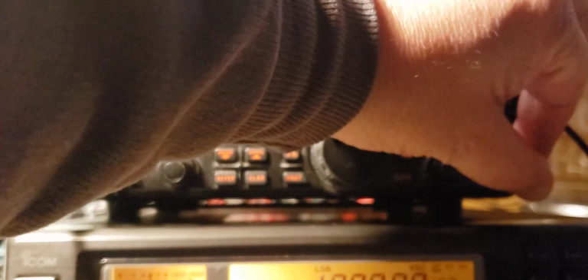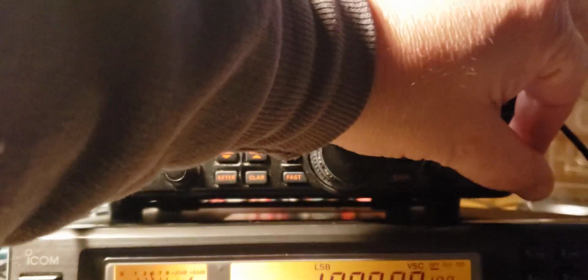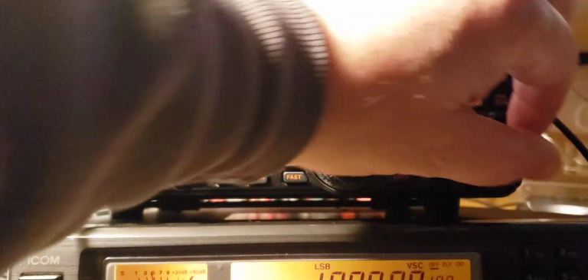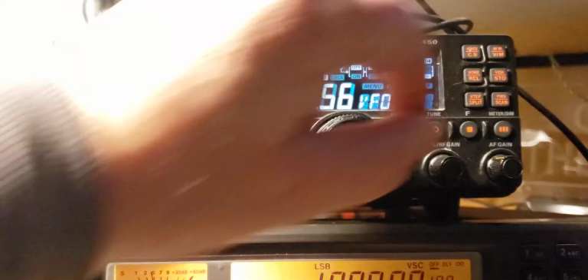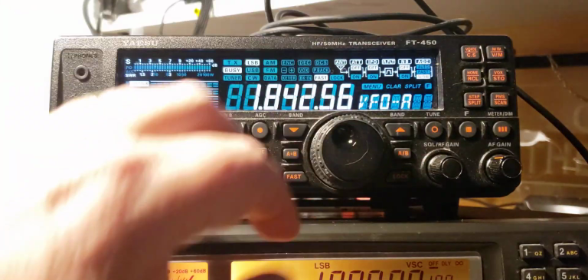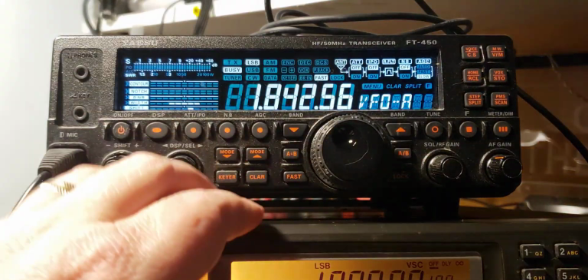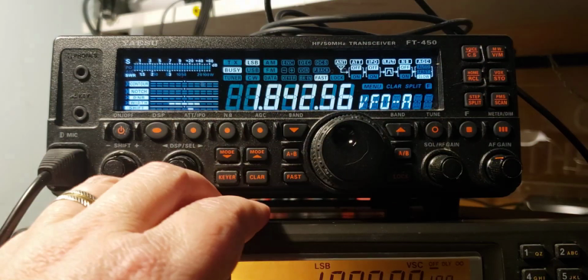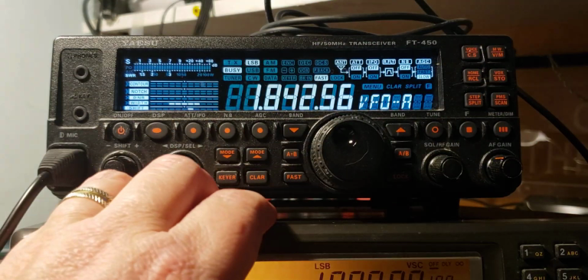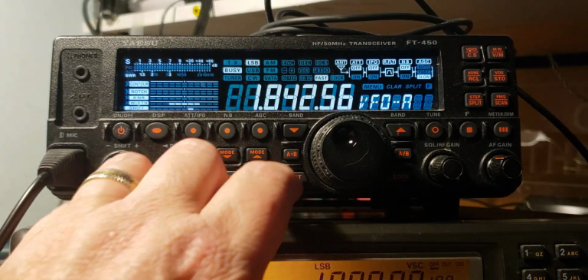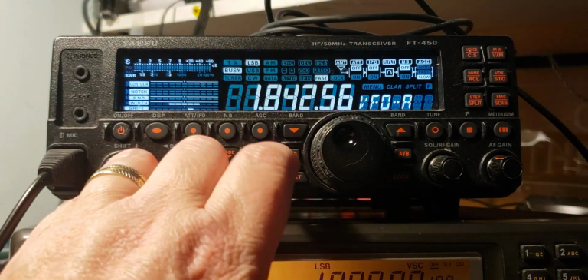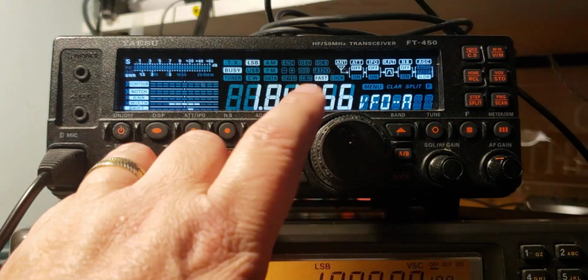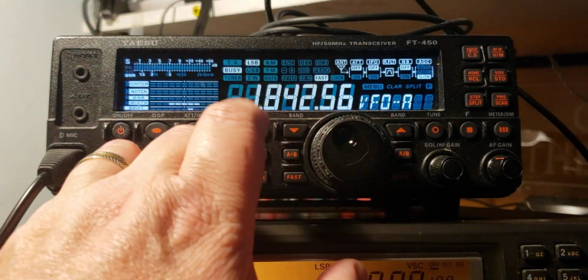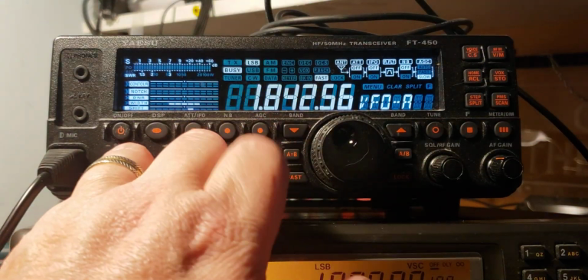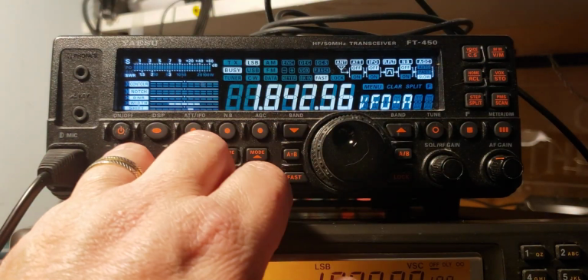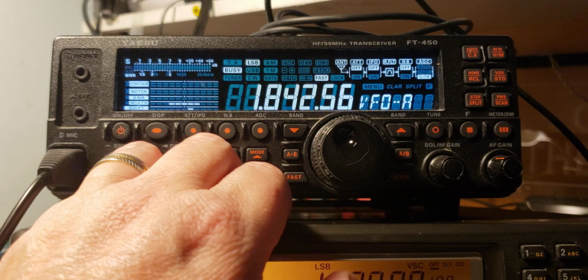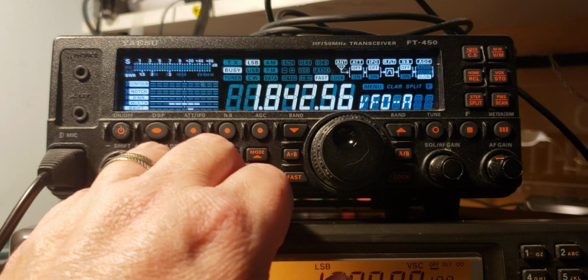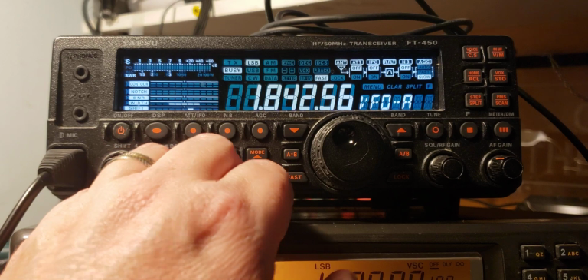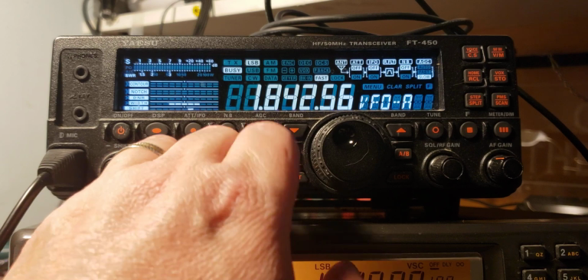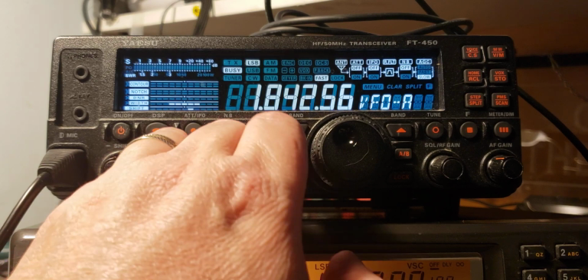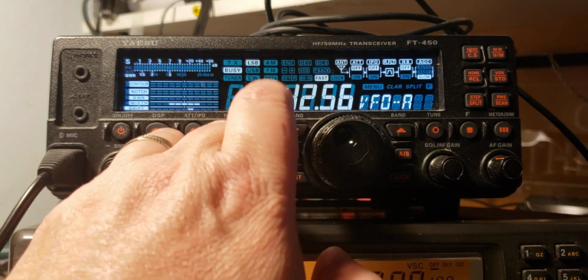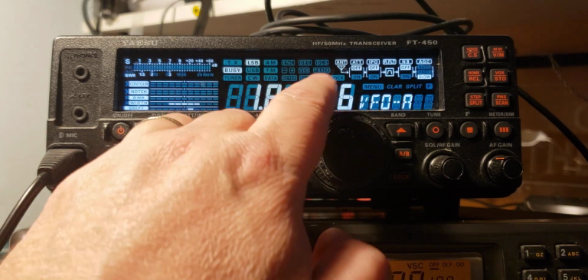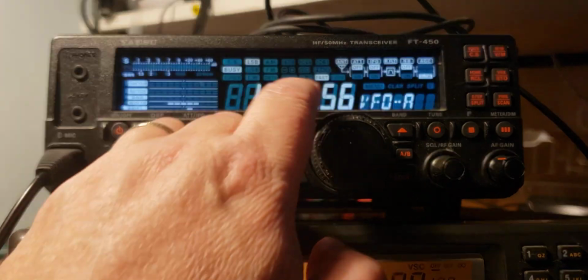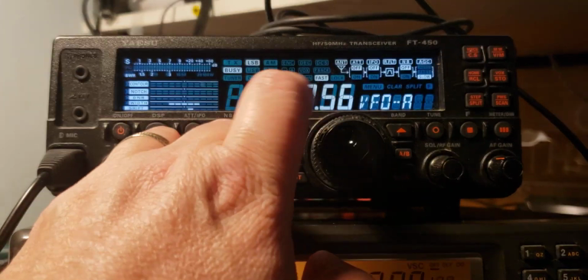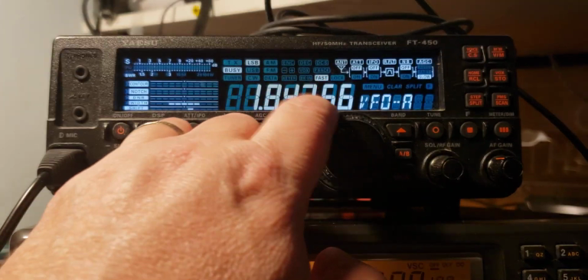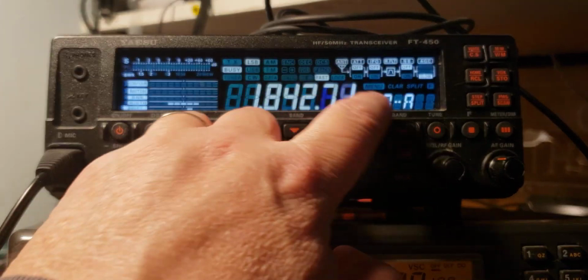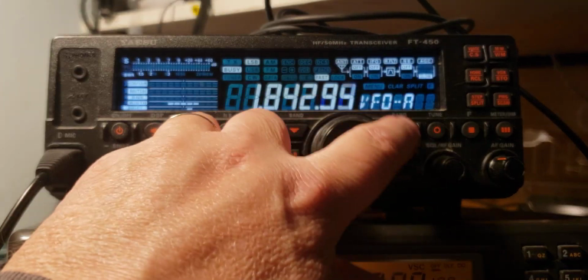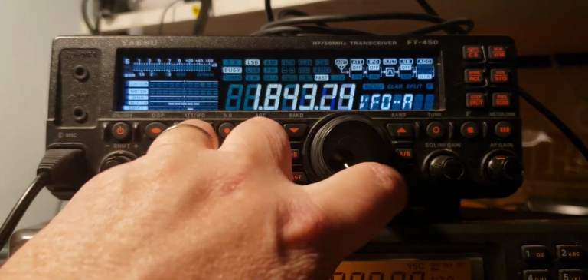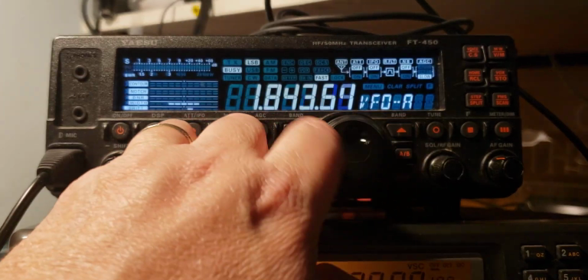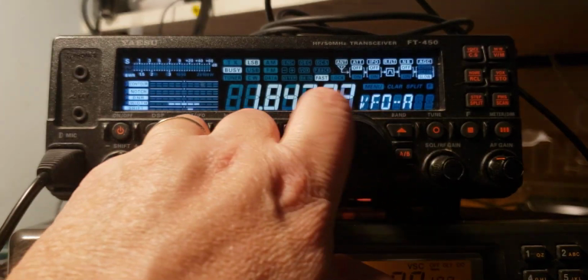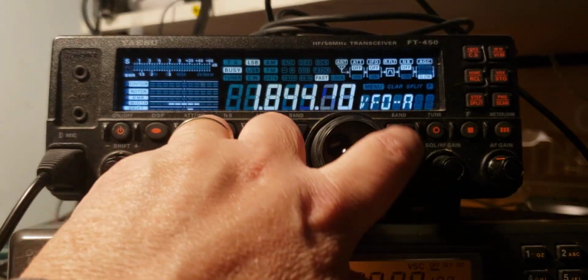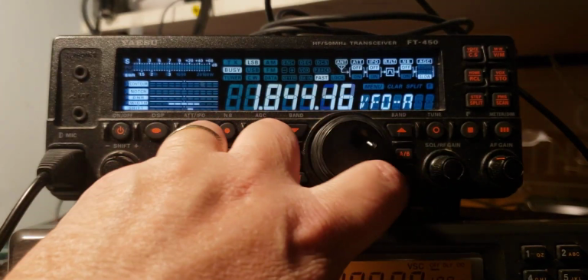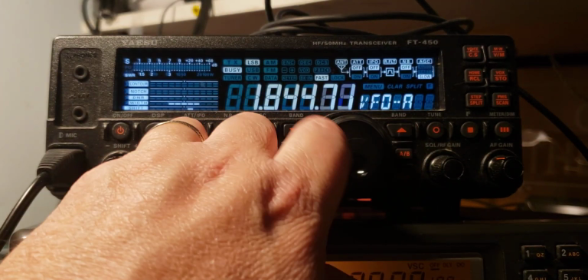FT-8 frequency around 1840 kHz. I'm in lower sideband and that's why it sounds a little different.